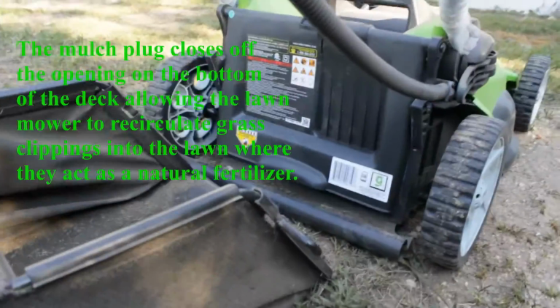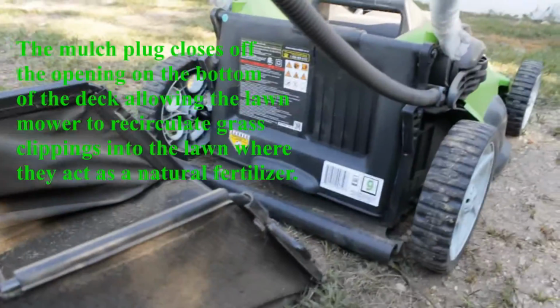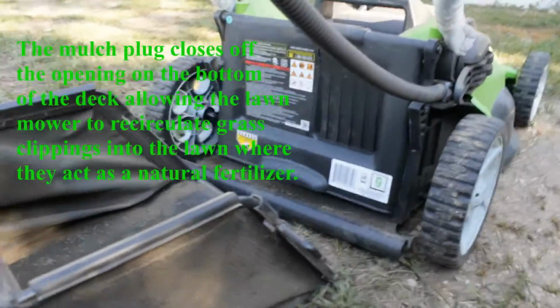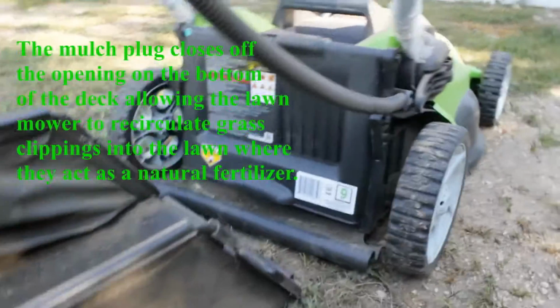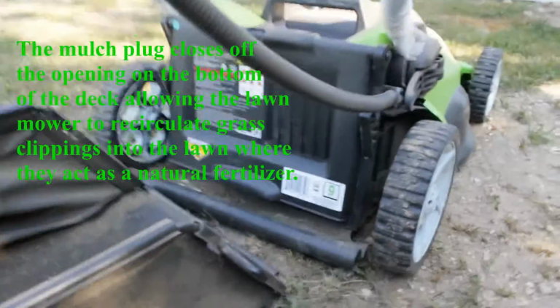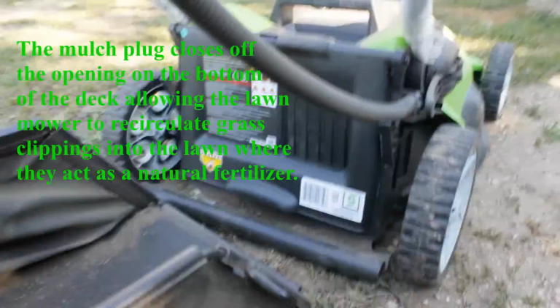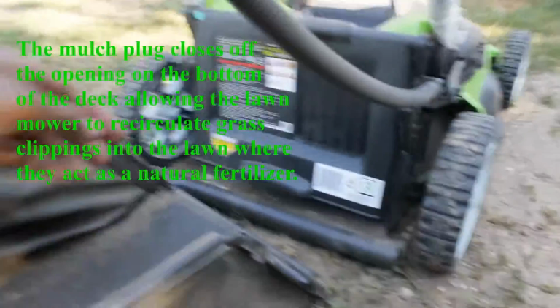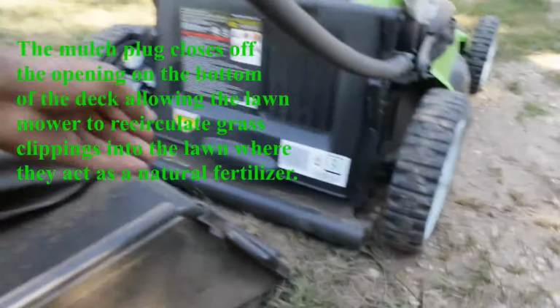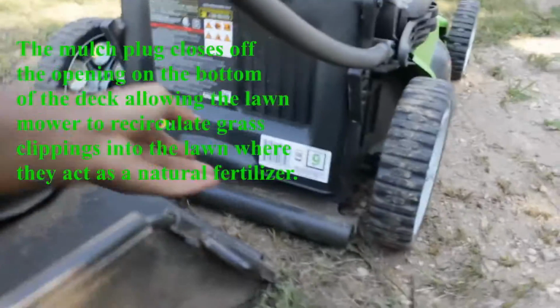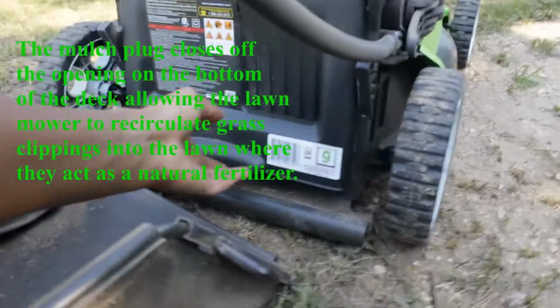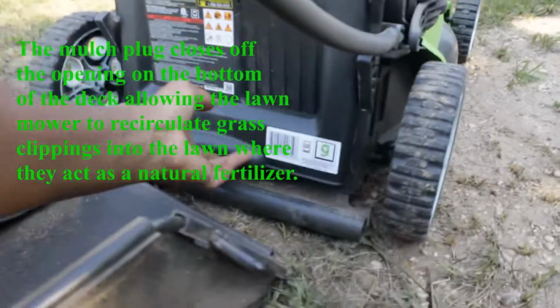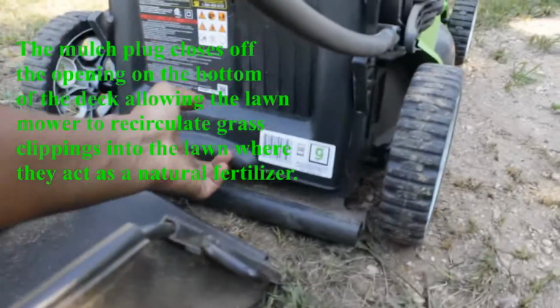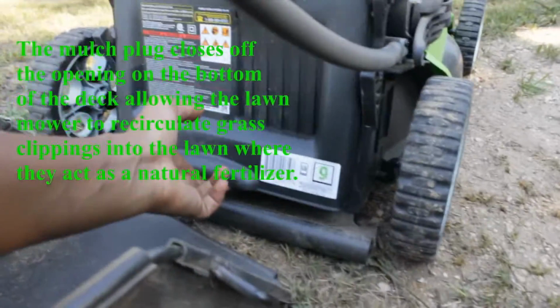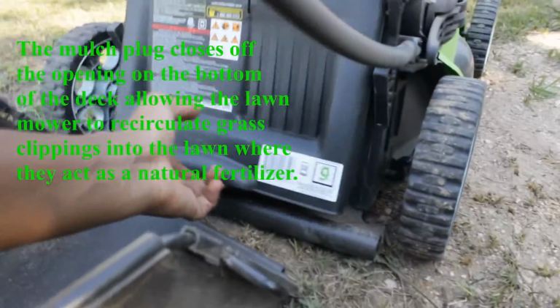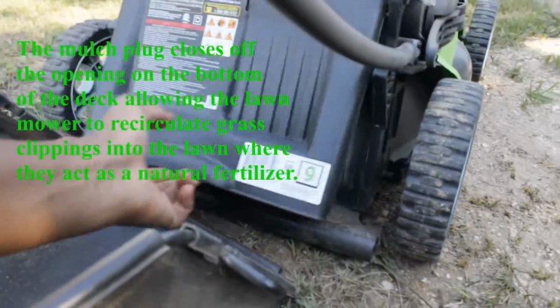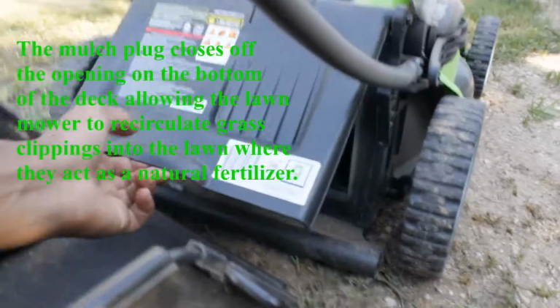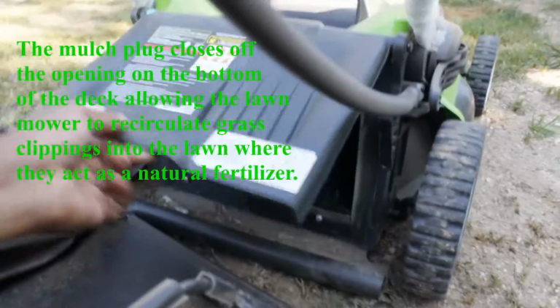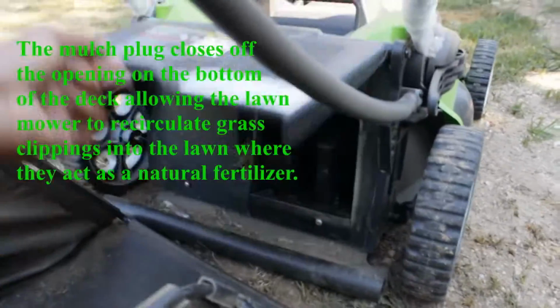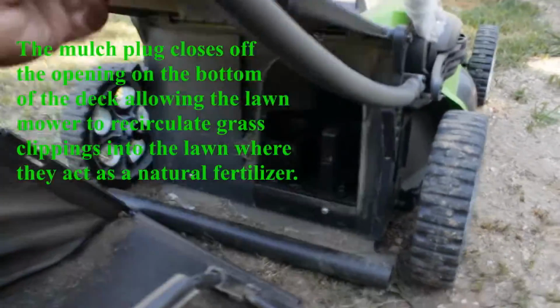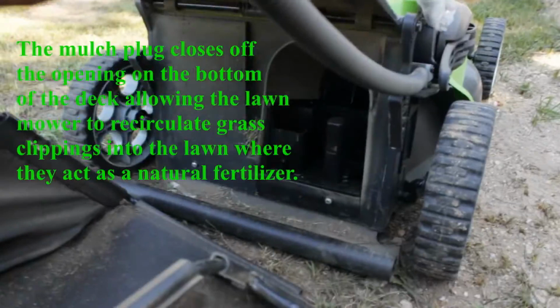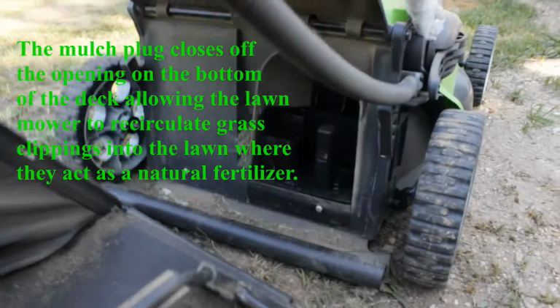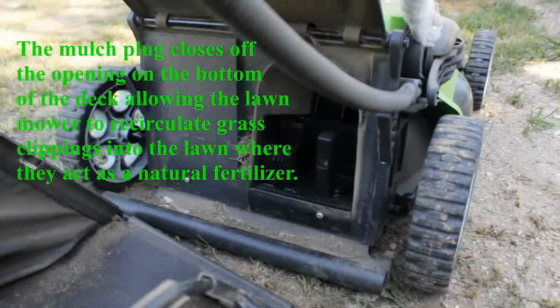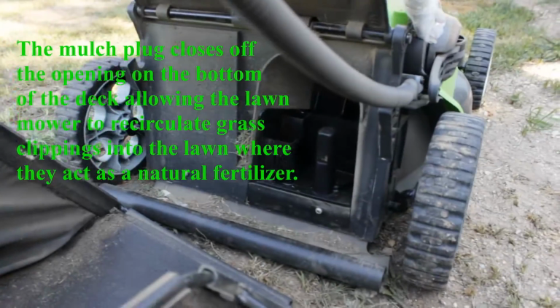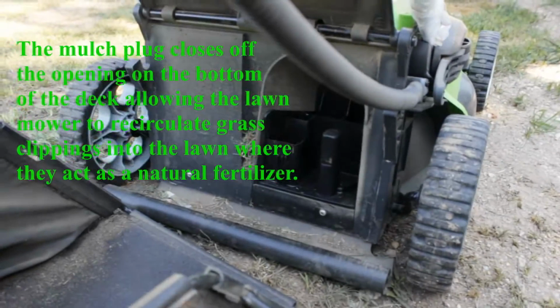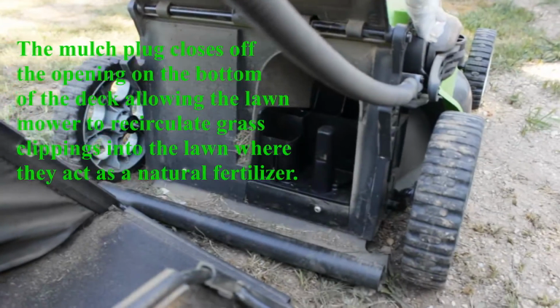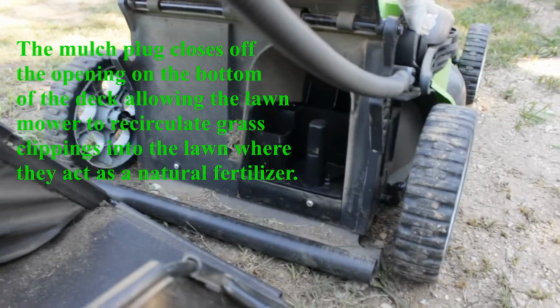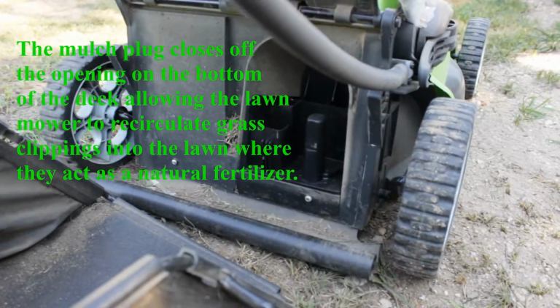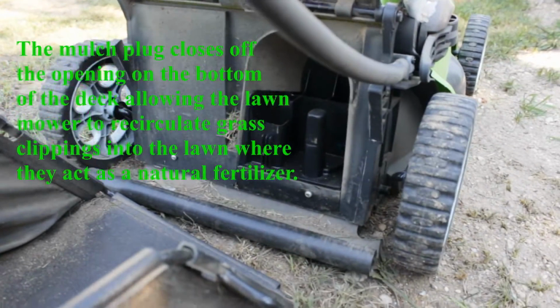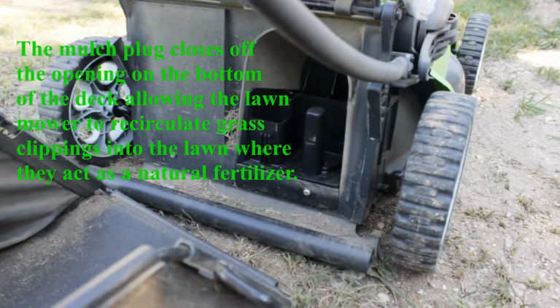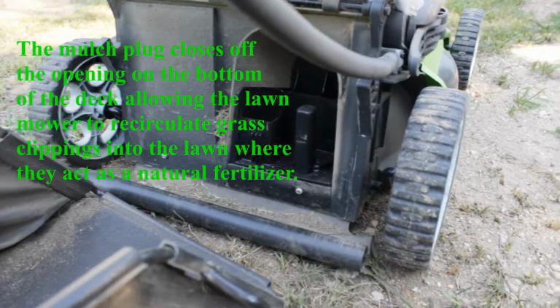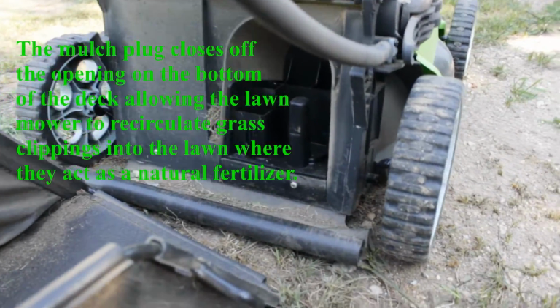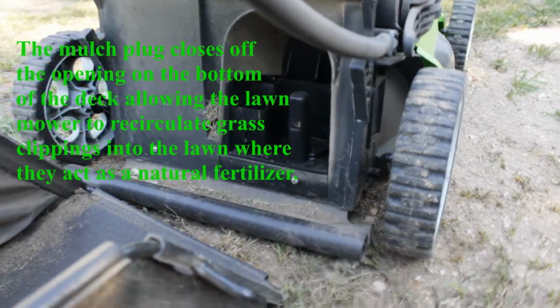It's very easy to install and remove the mulching plug. It's optional whether you want to use it.